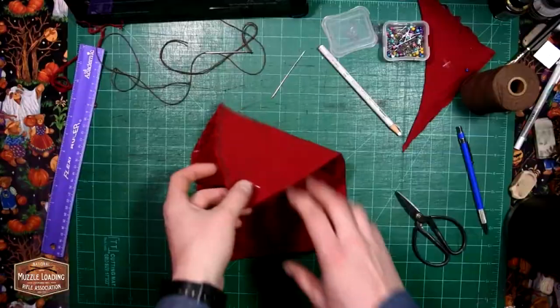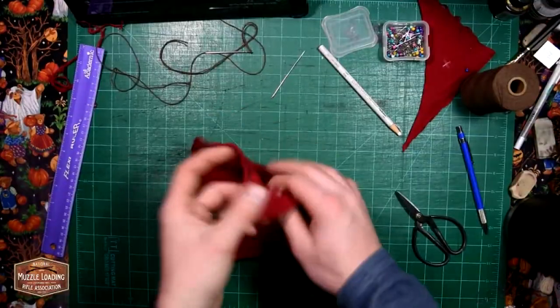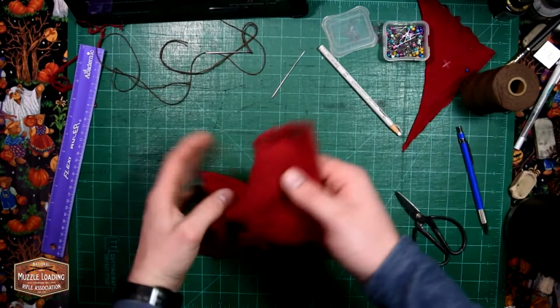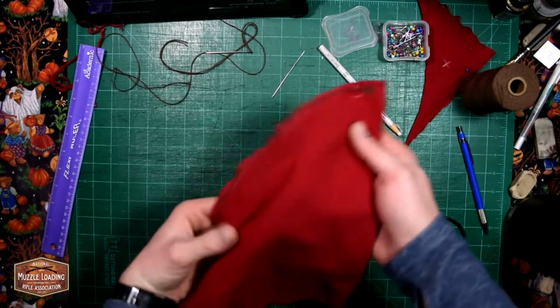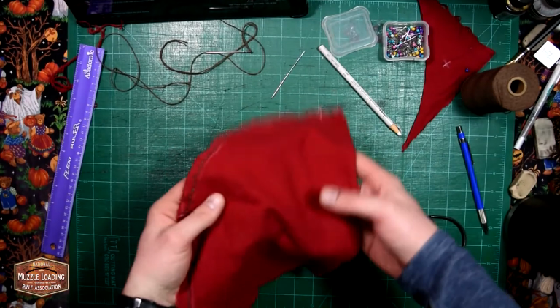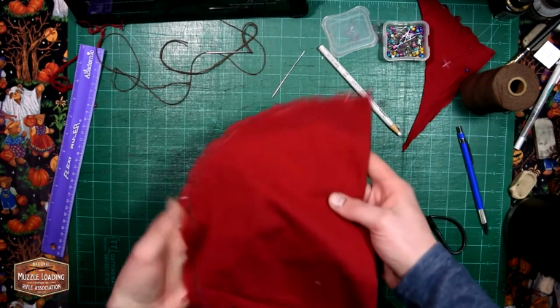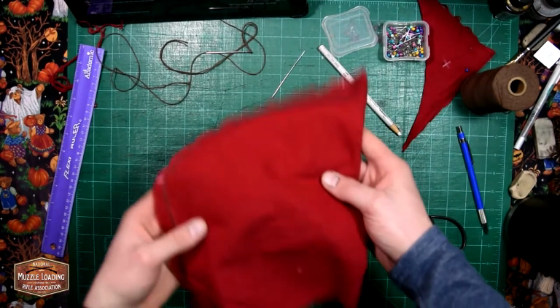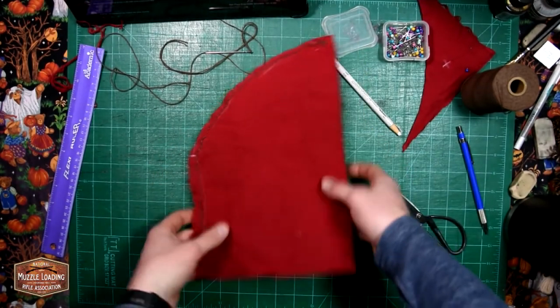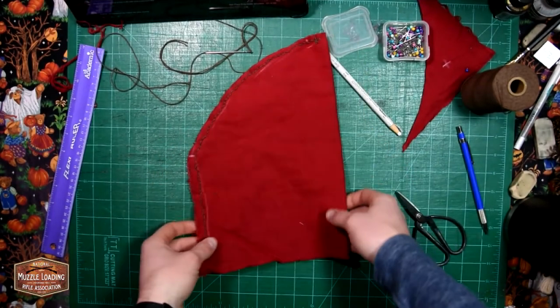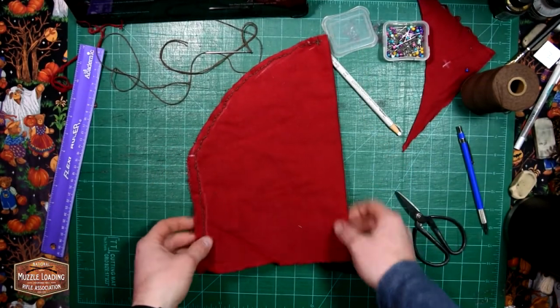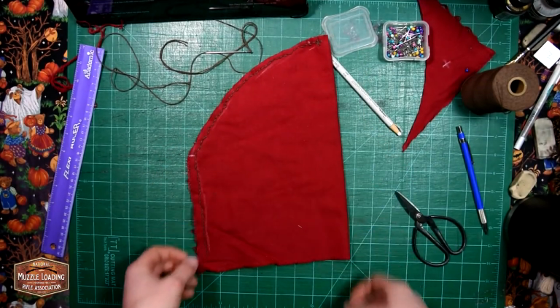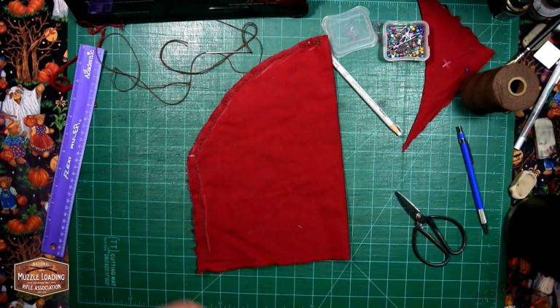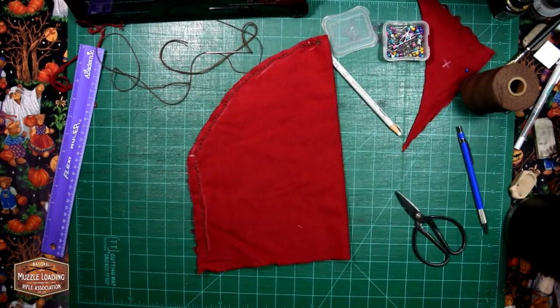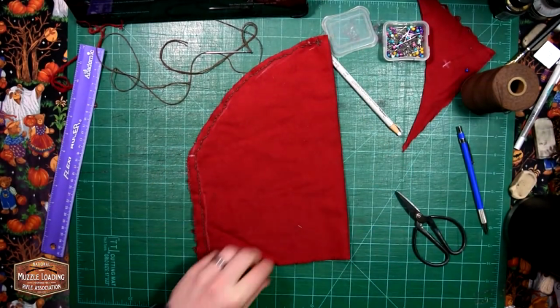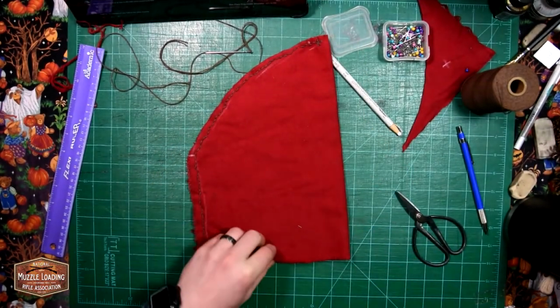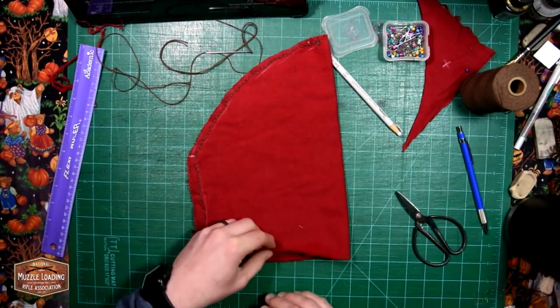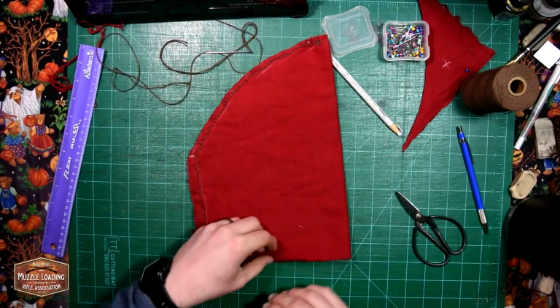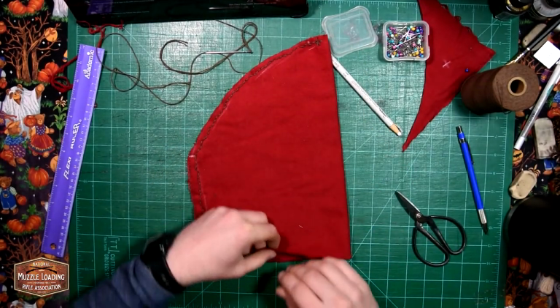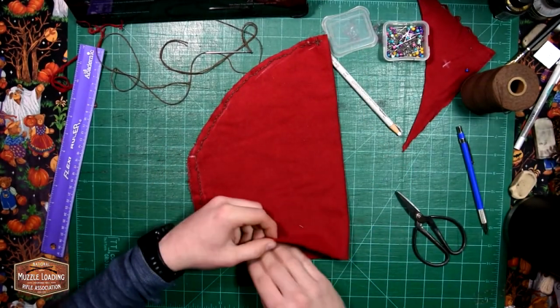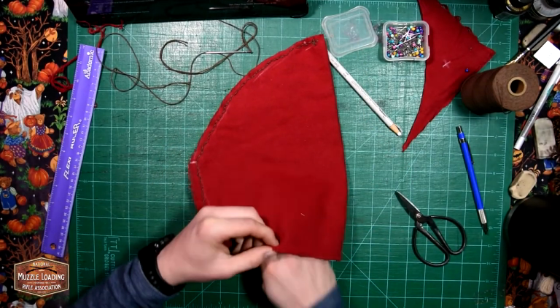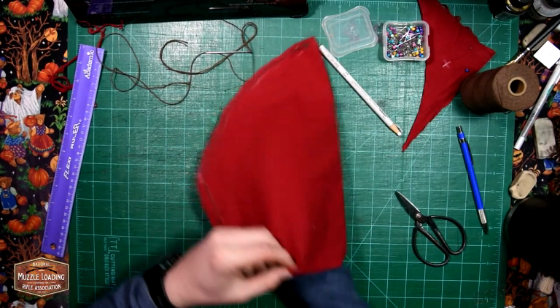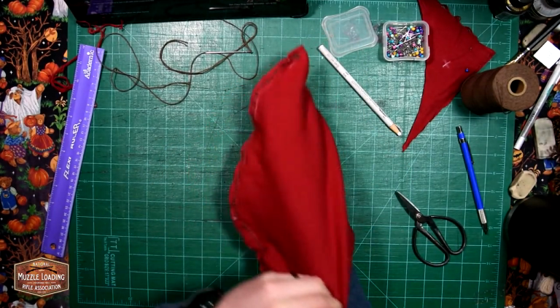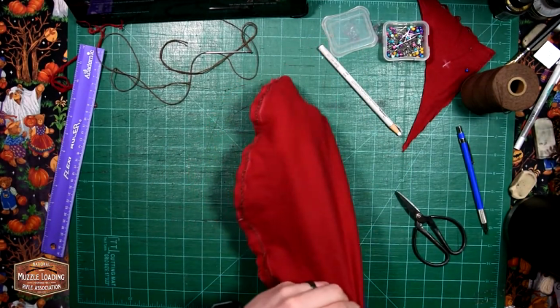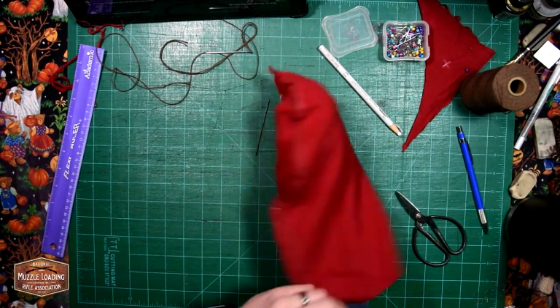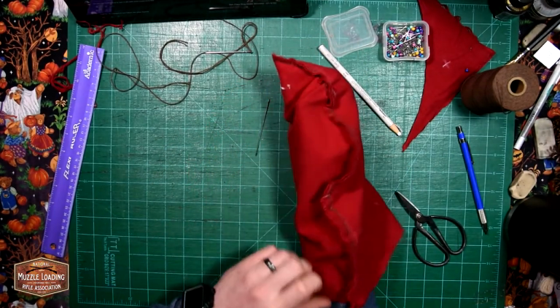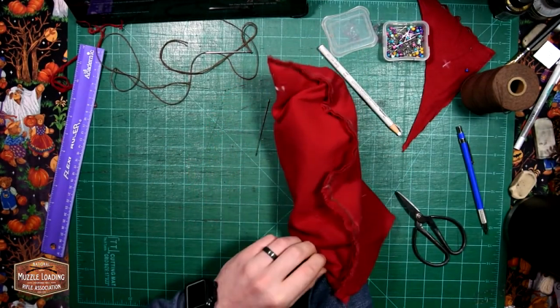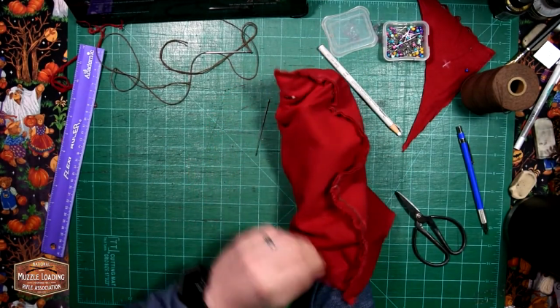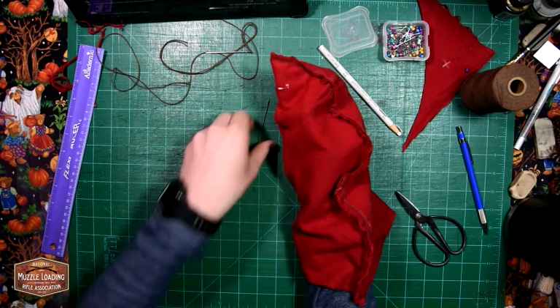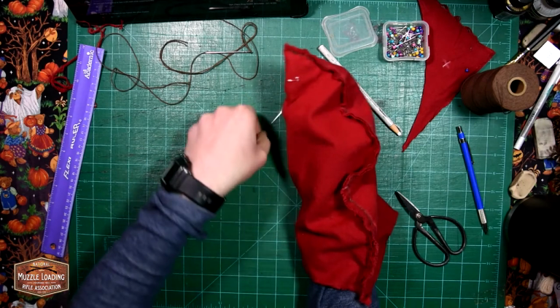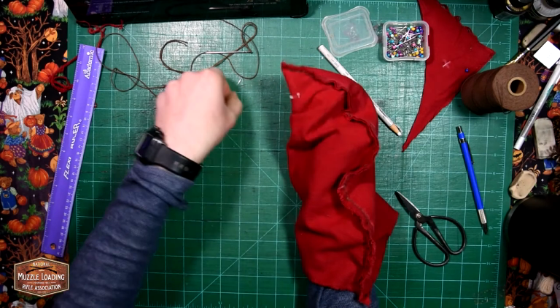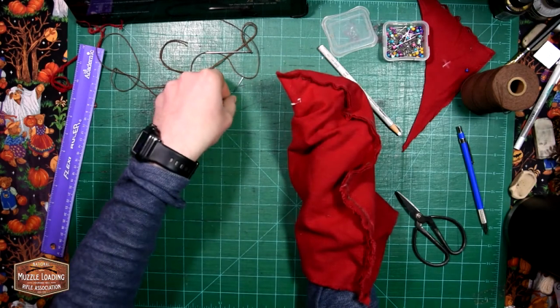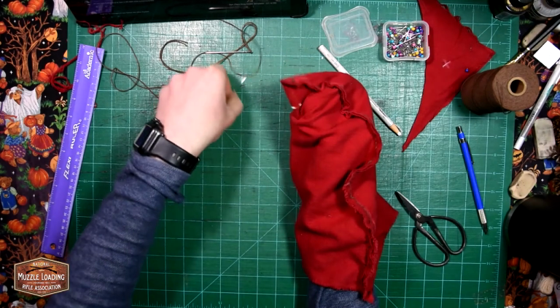With the stitching wrapped up, we're ready to invert the hat to hide that stitching and start working on the fun part of the brim.